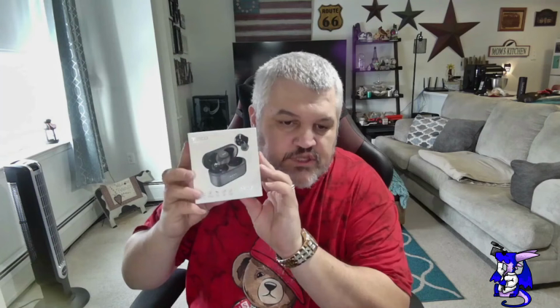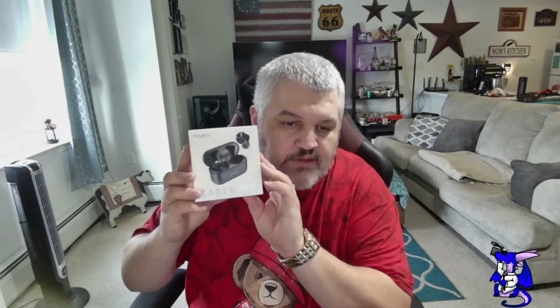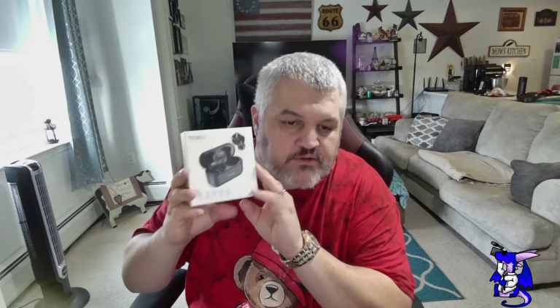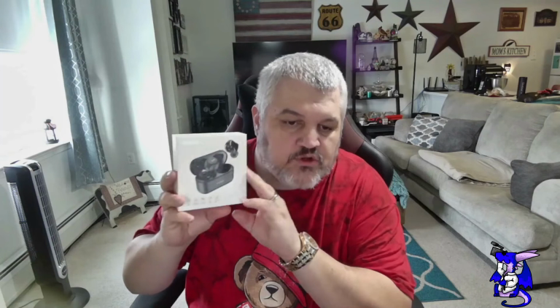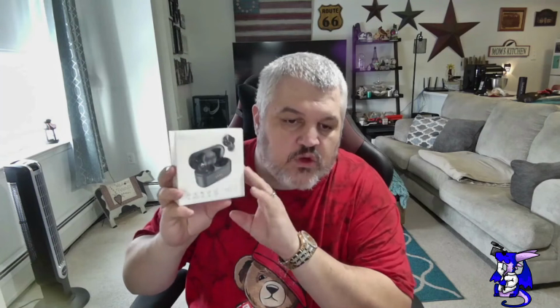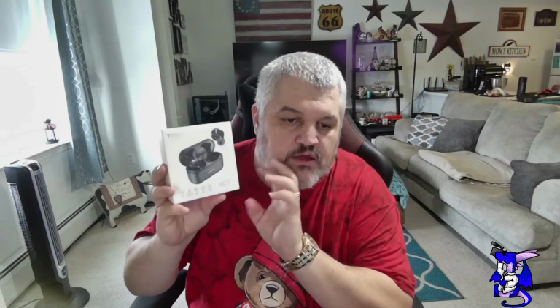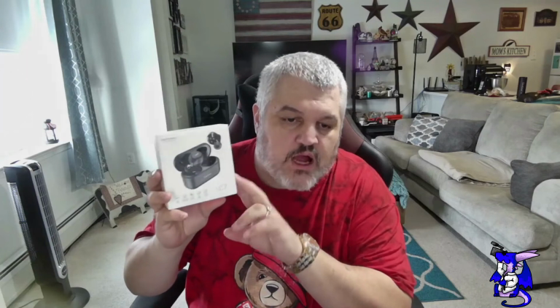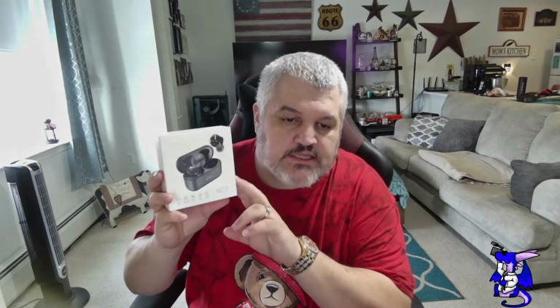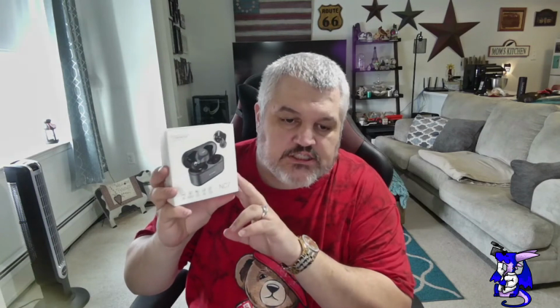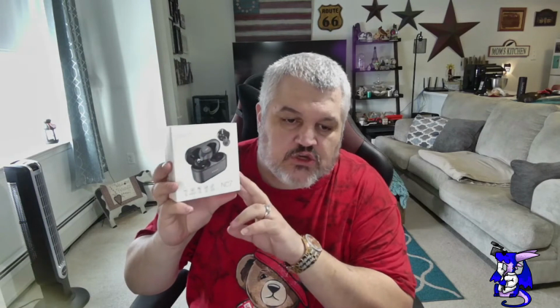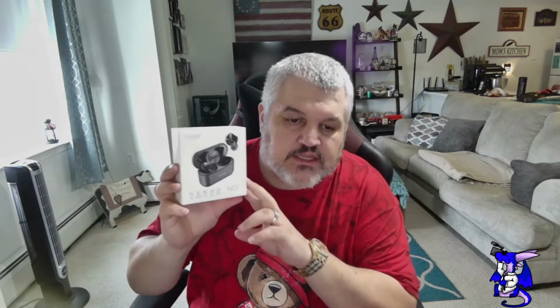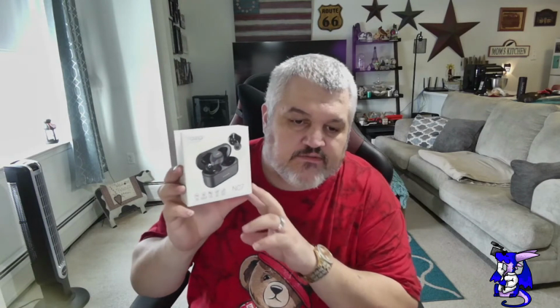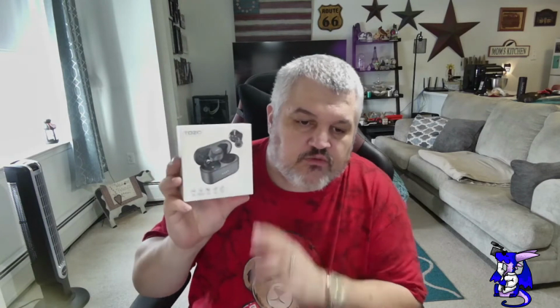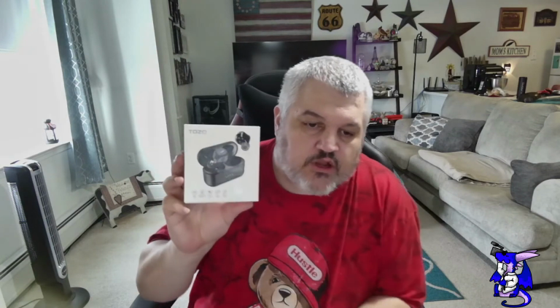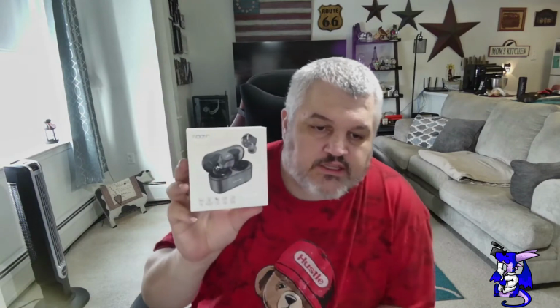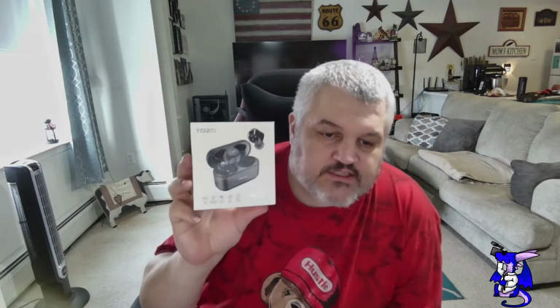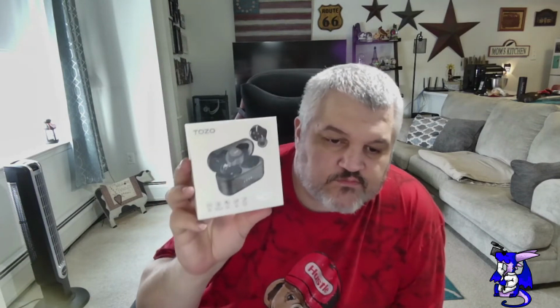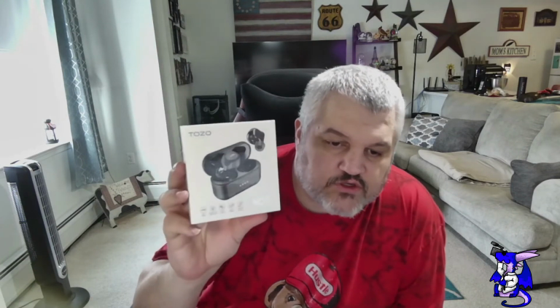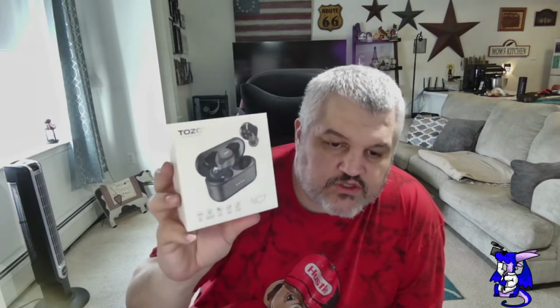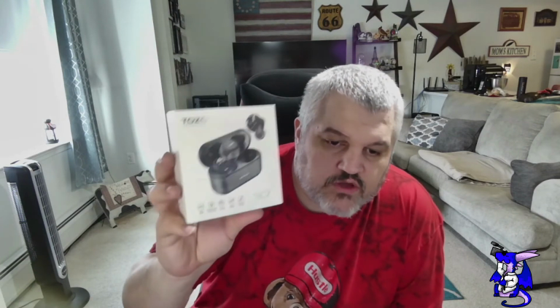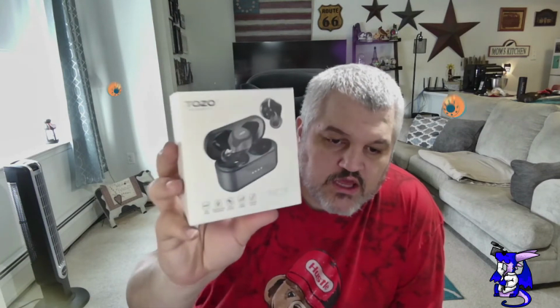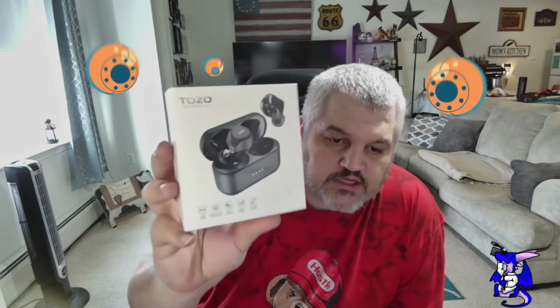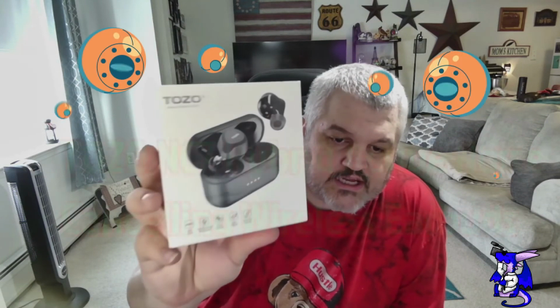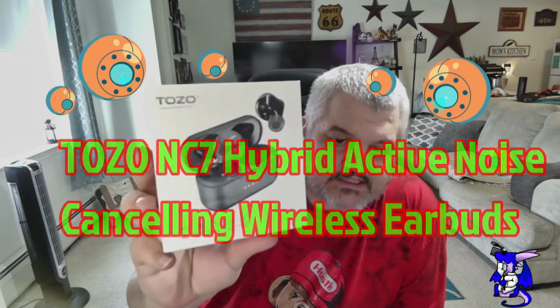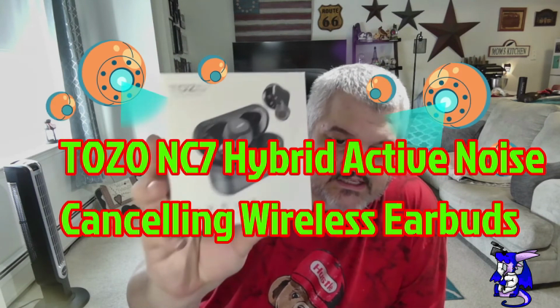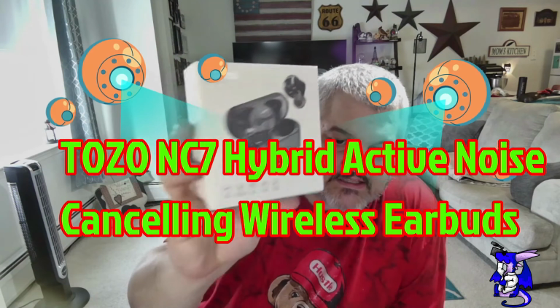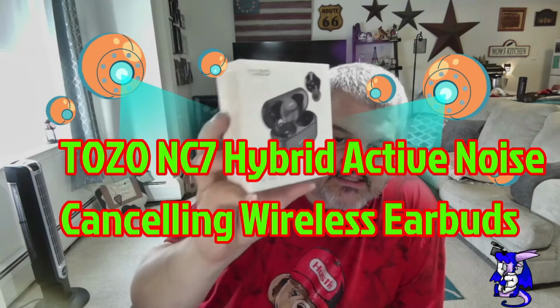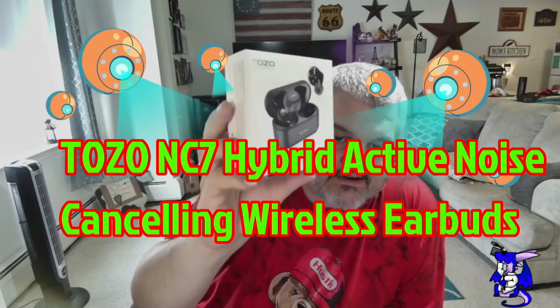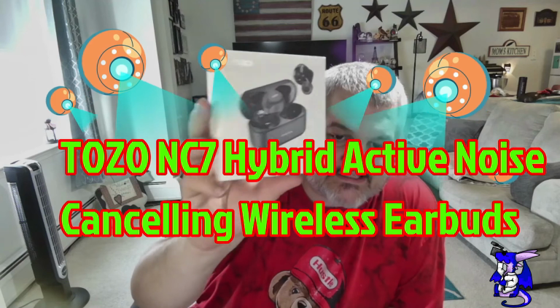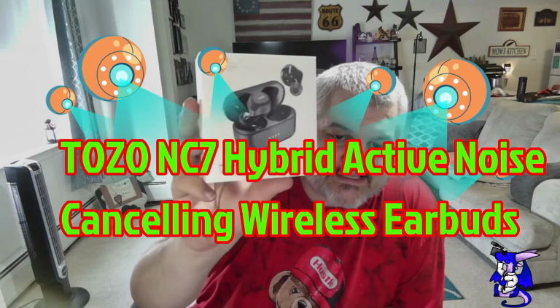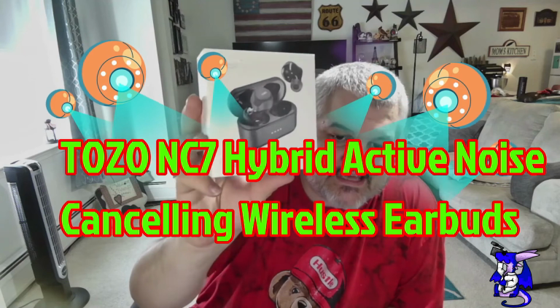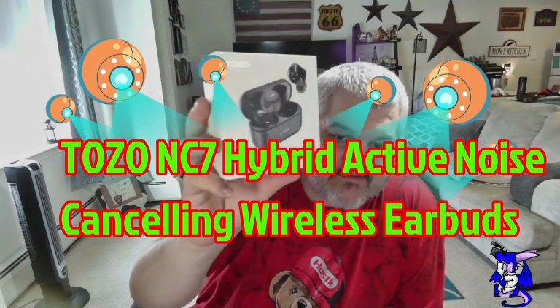James here with a quick unboxing and showcase of a new product. This is from Tozo — this is their NC7.